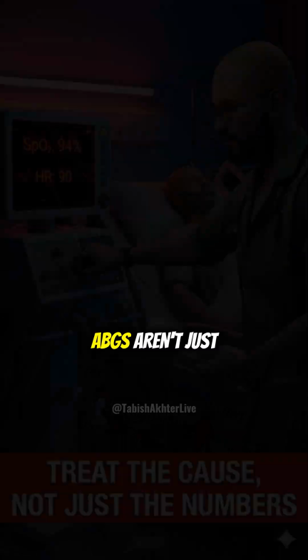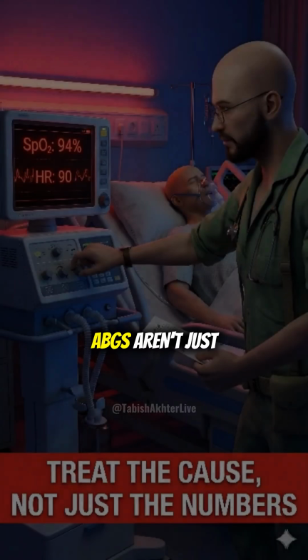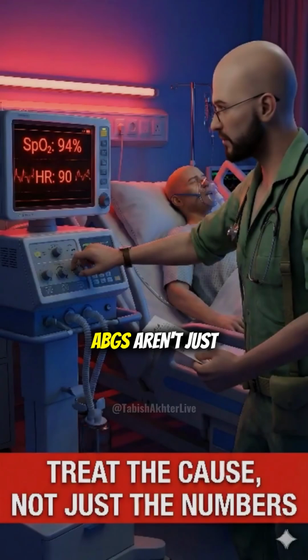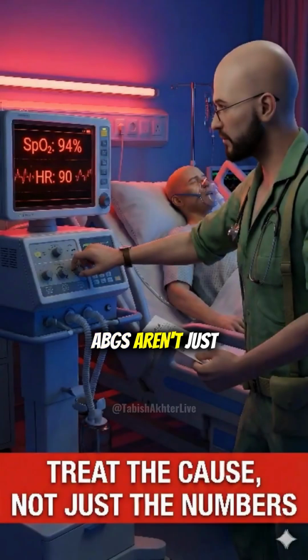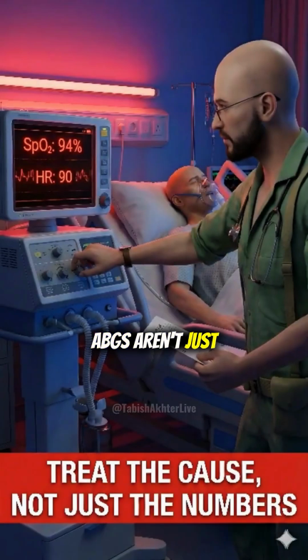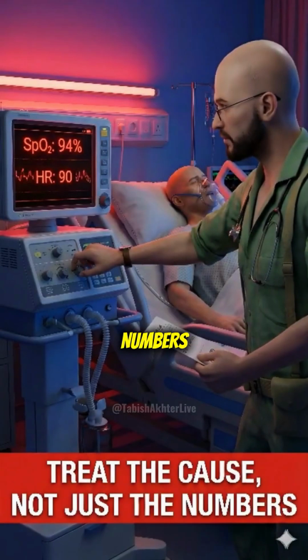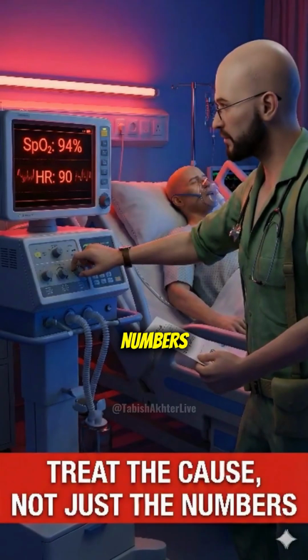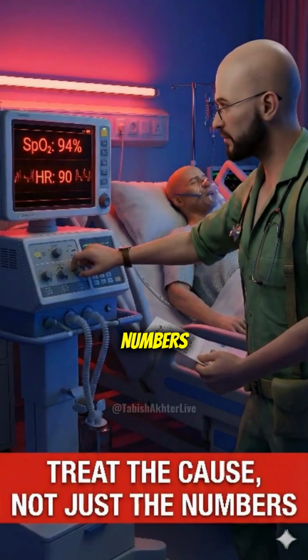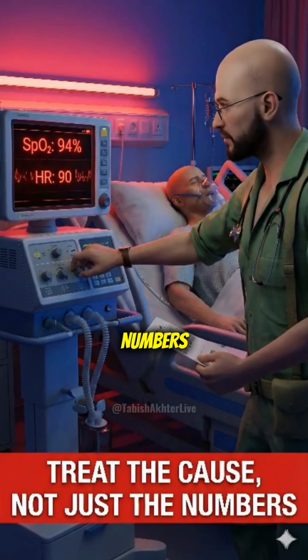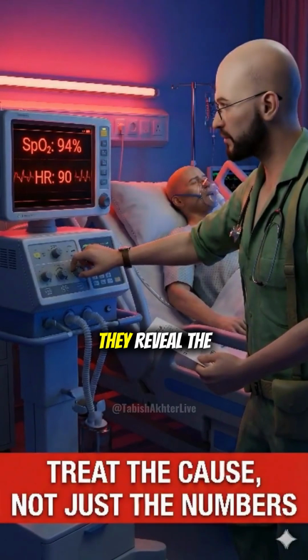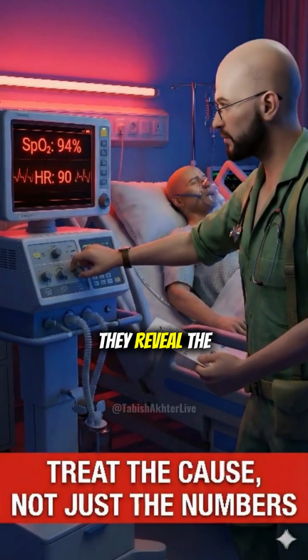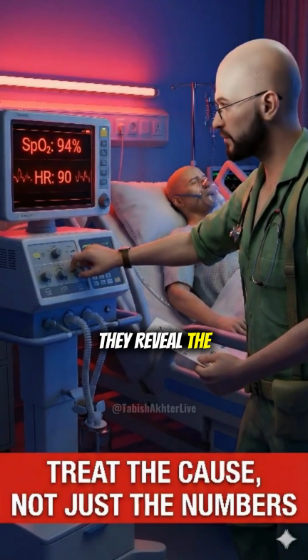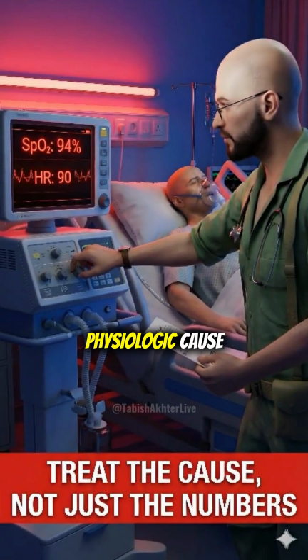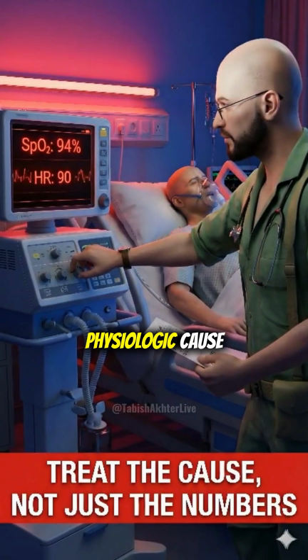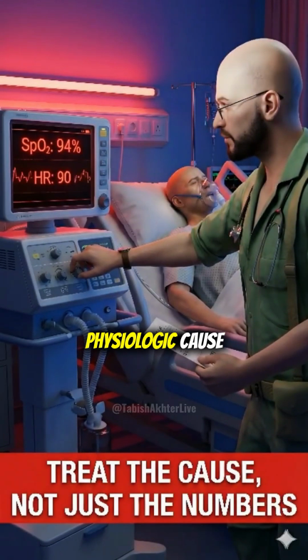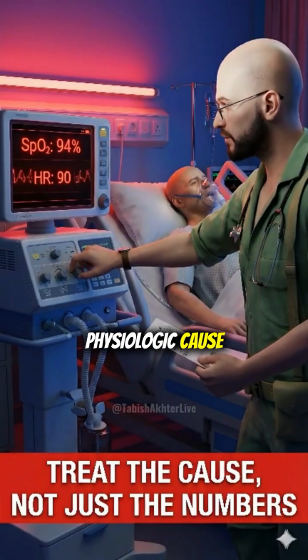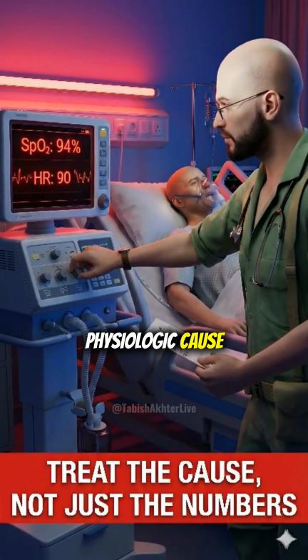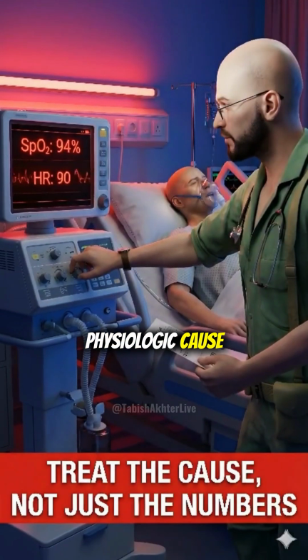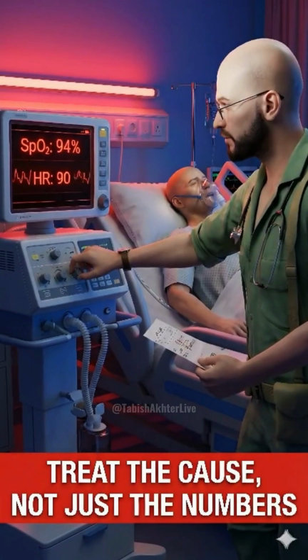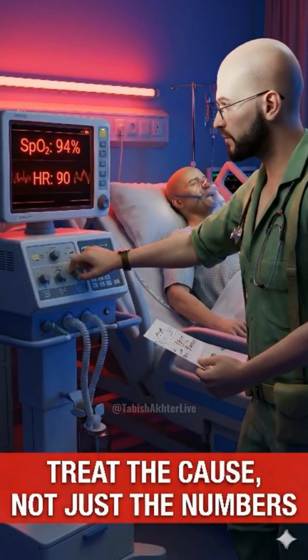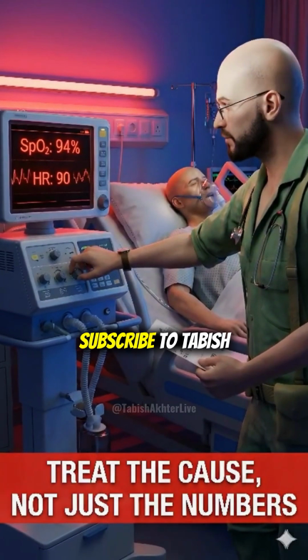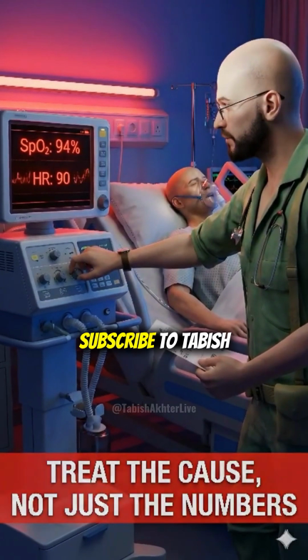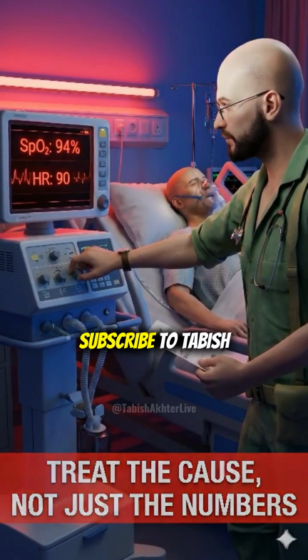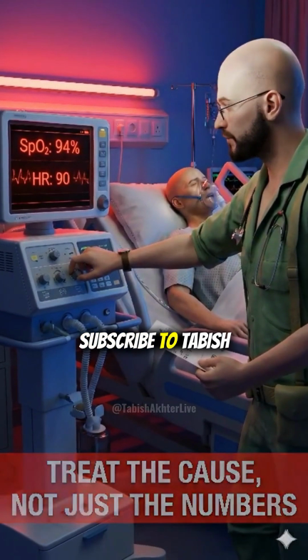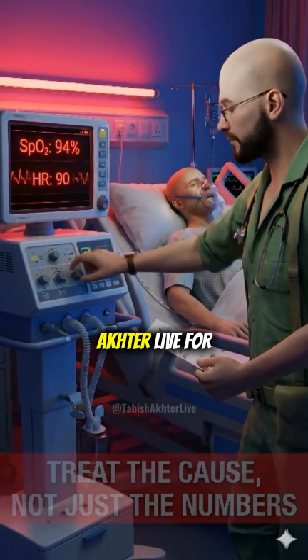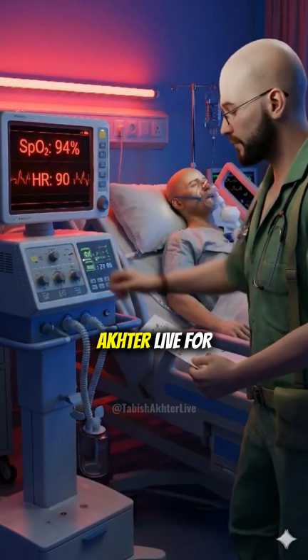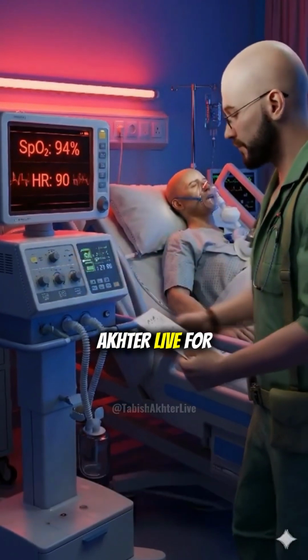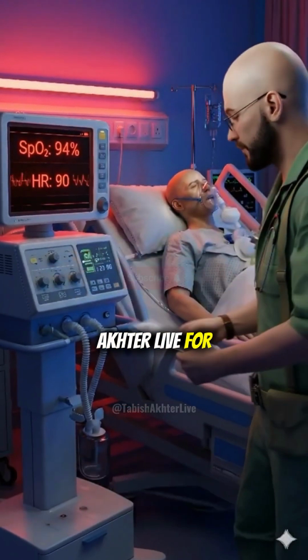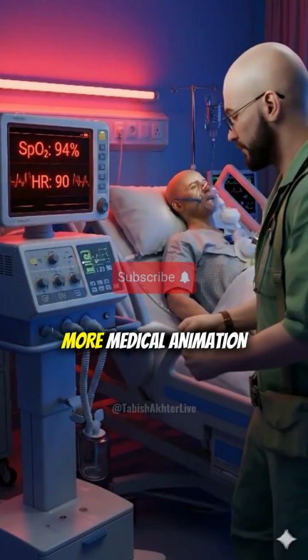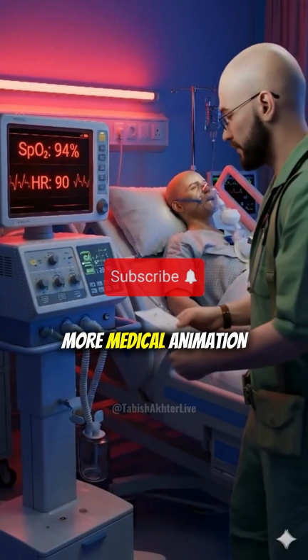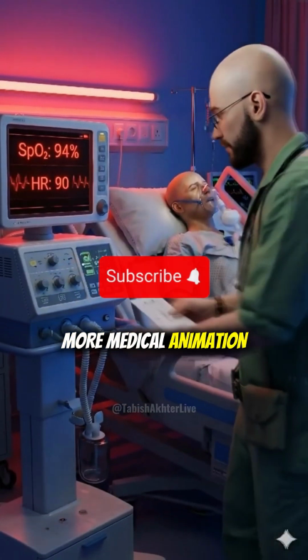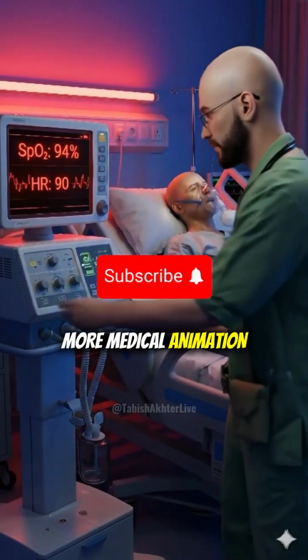ABGs aren't just numbers — they reveal the physiologic cause. Subscribe to Bish Actor Live for more medical animation.